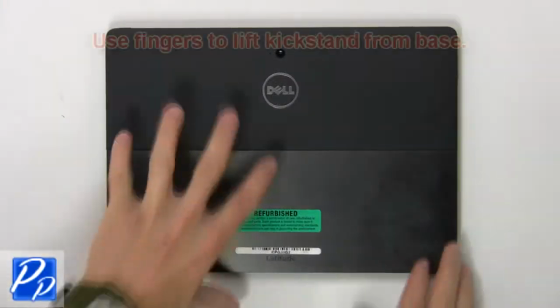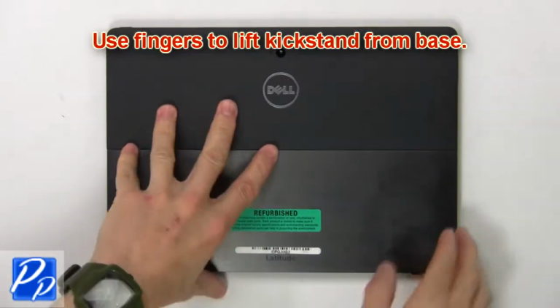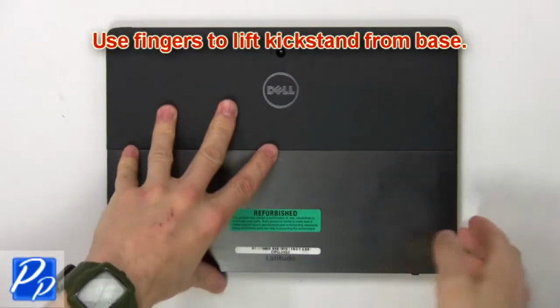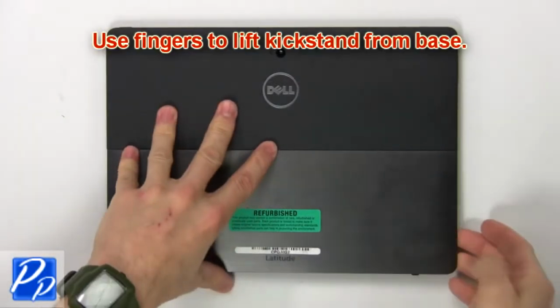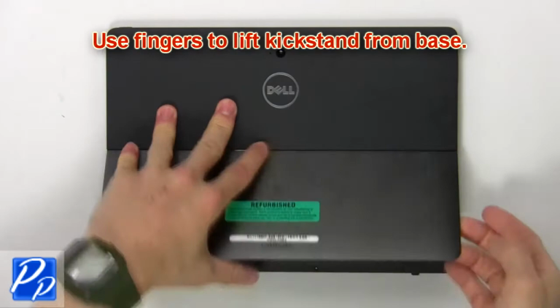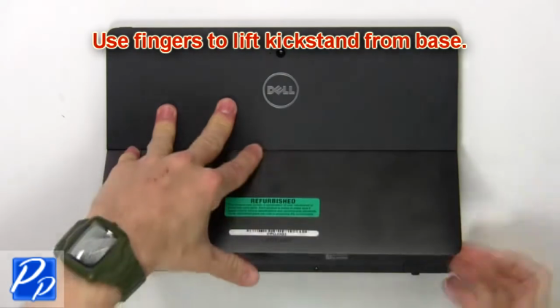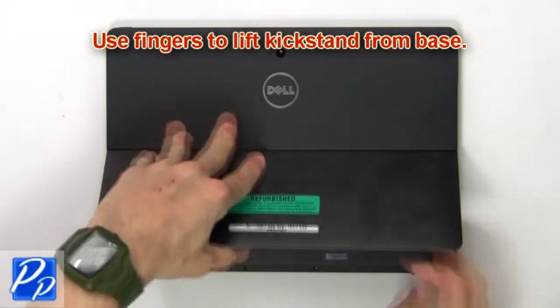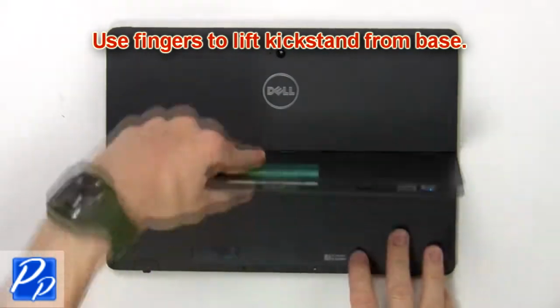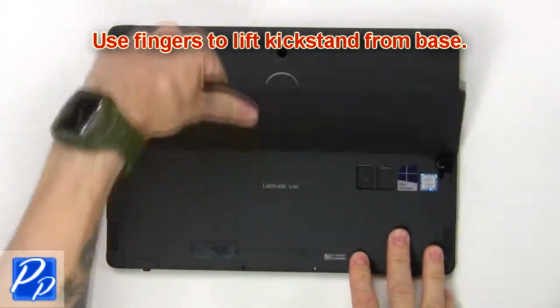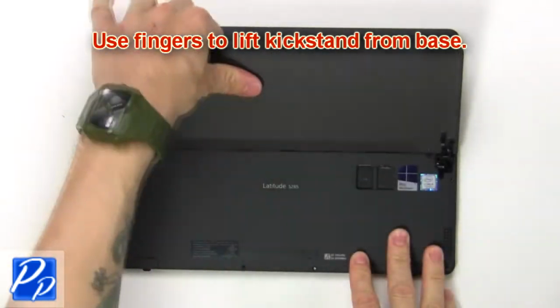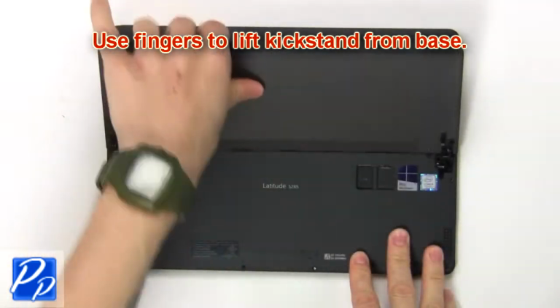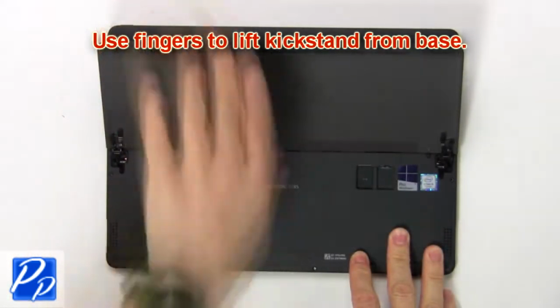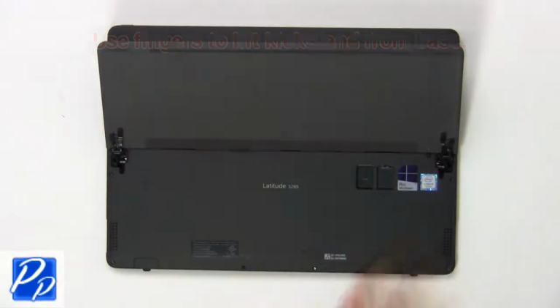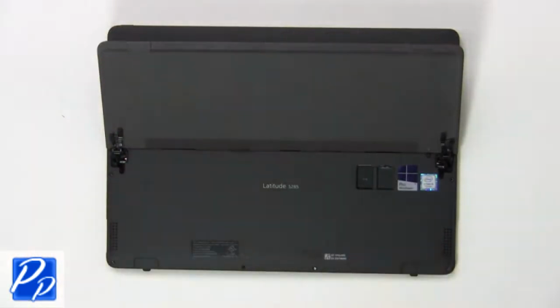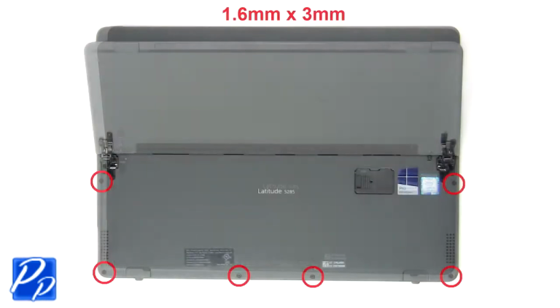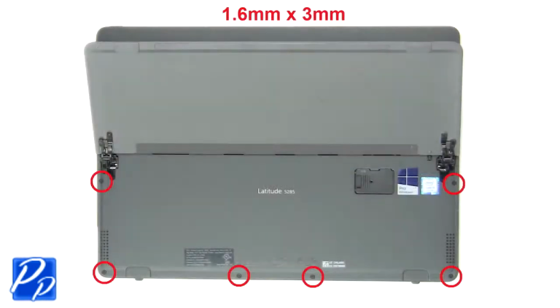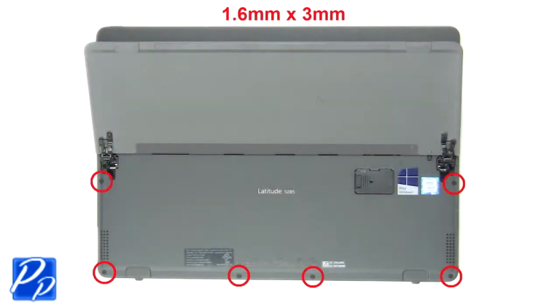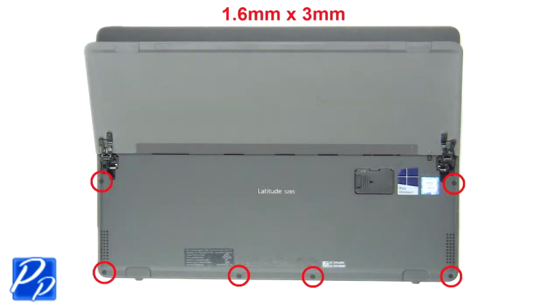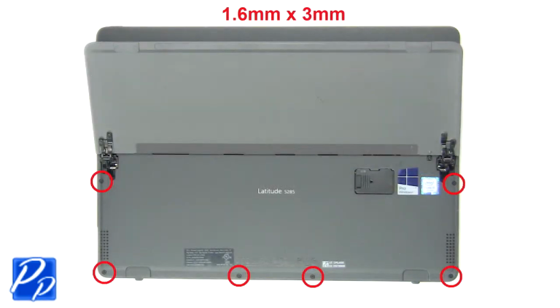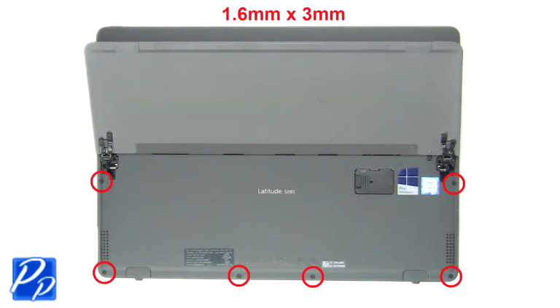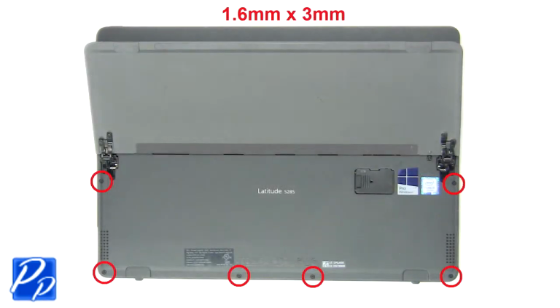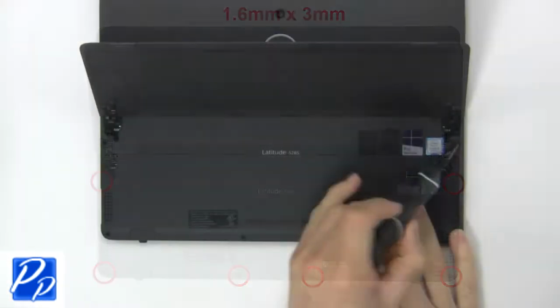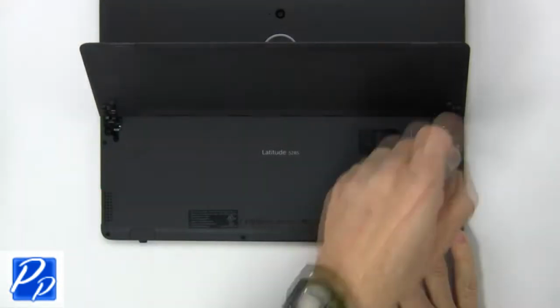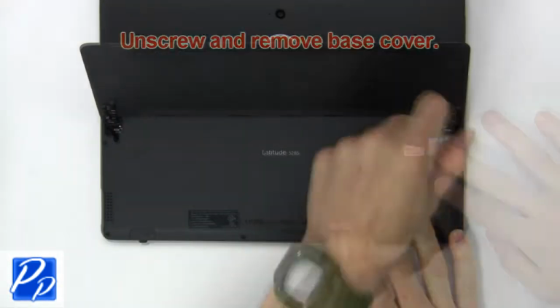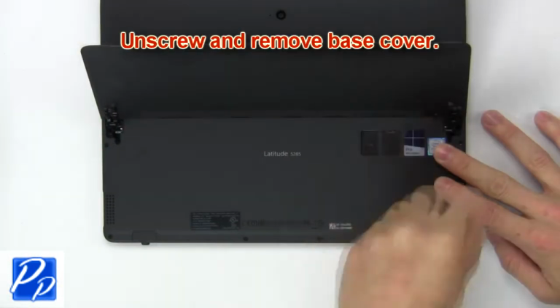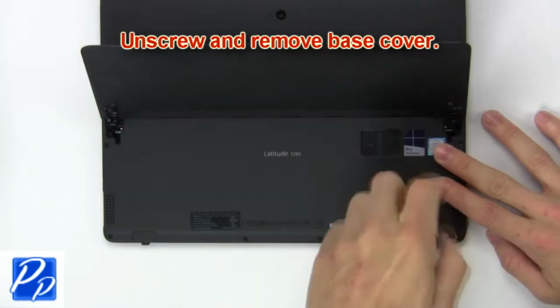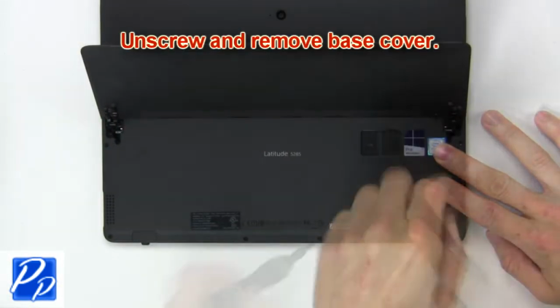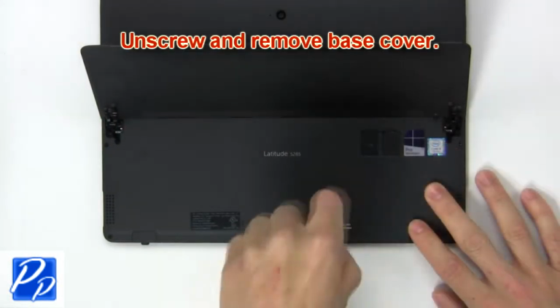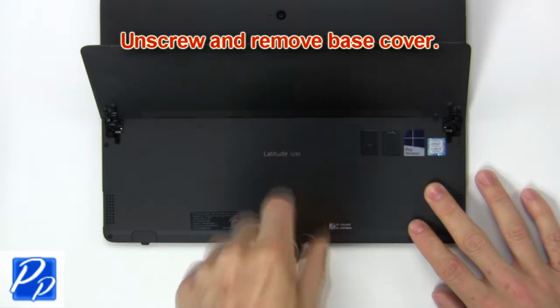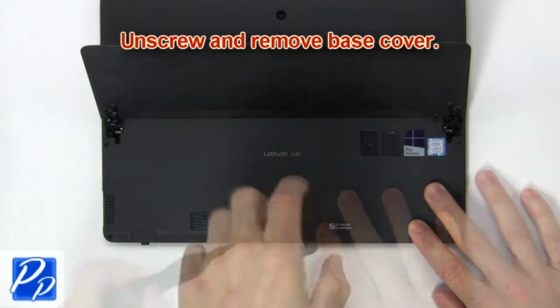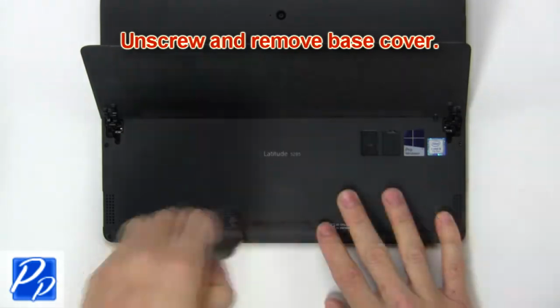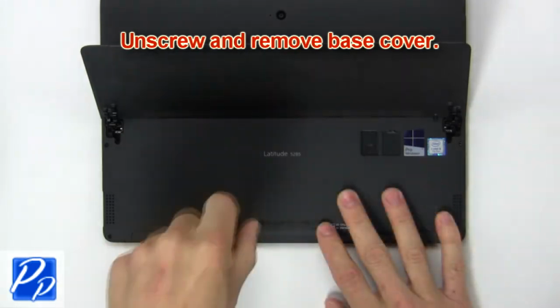First, use fingers to lift the kickstand from the base. Now unscrew and remove the base cover.